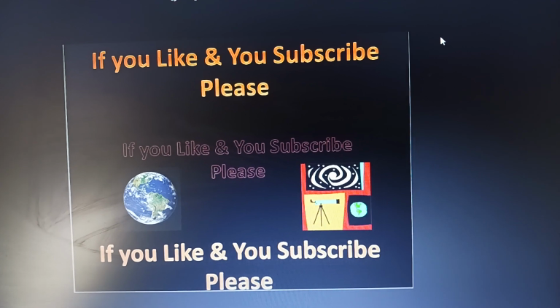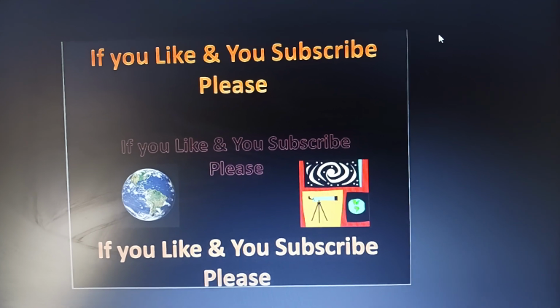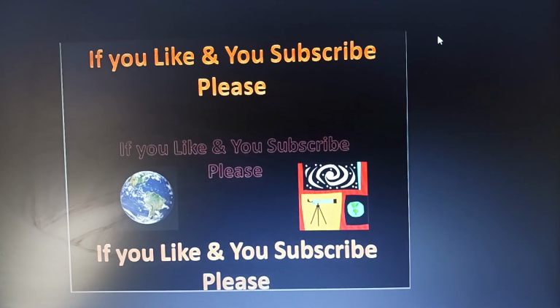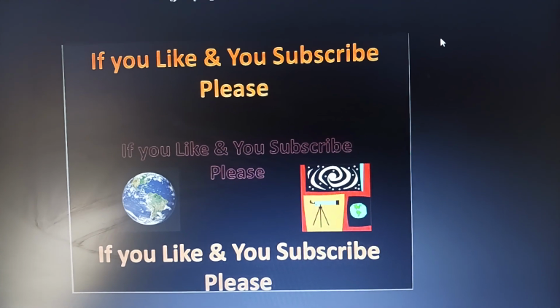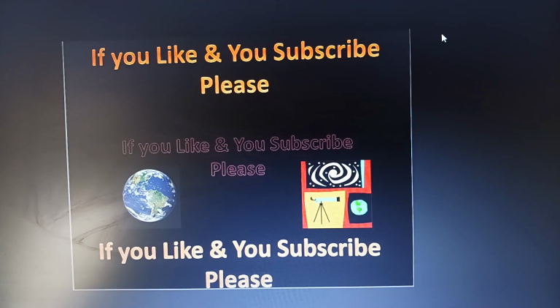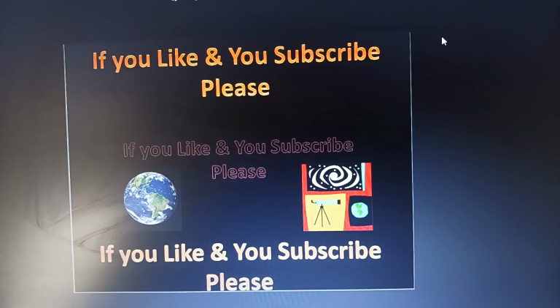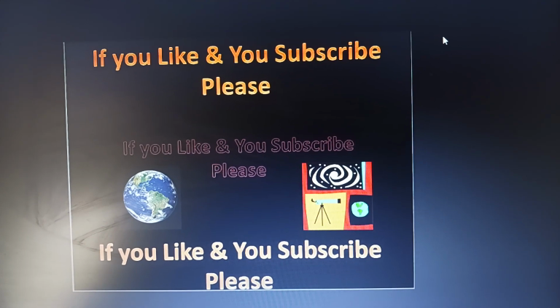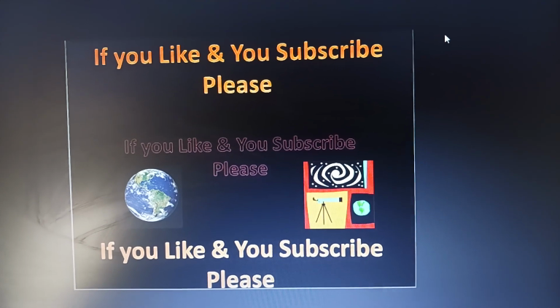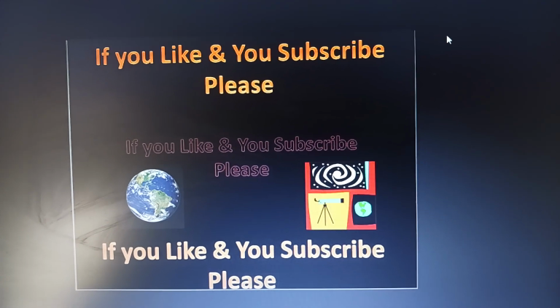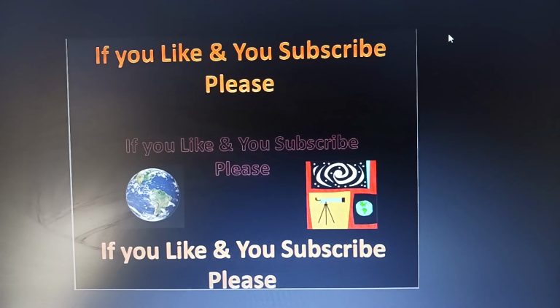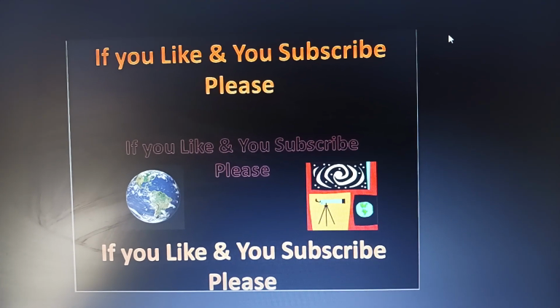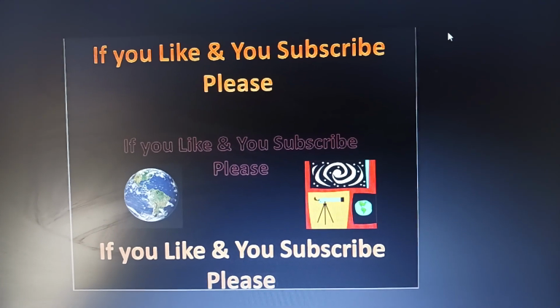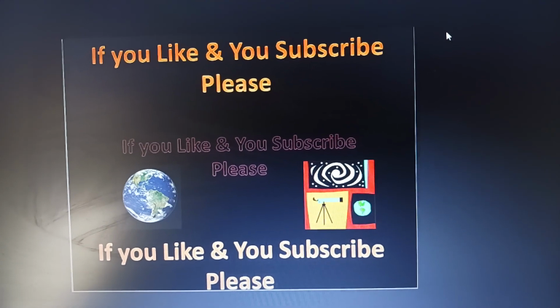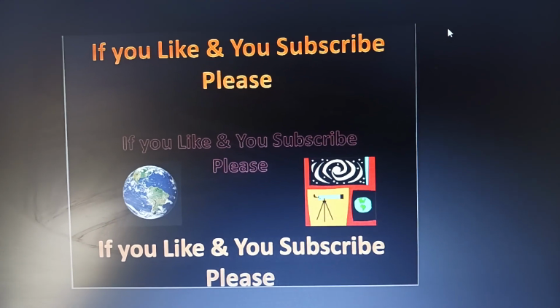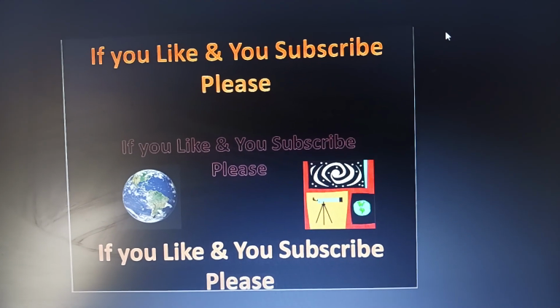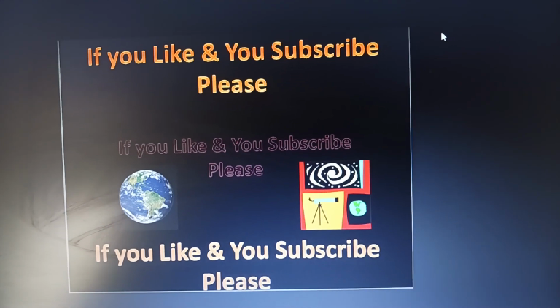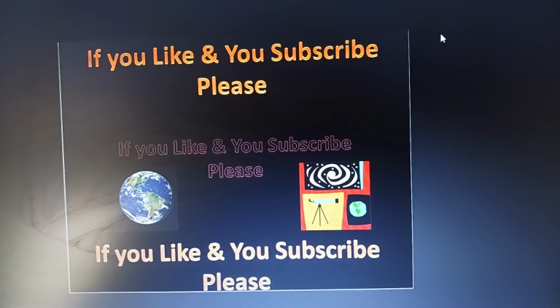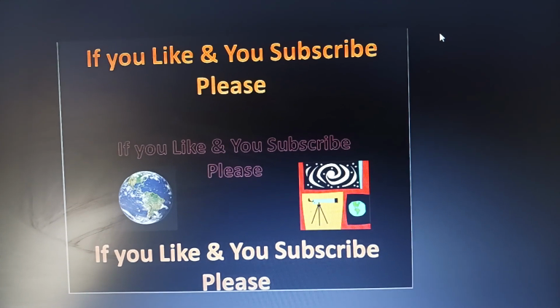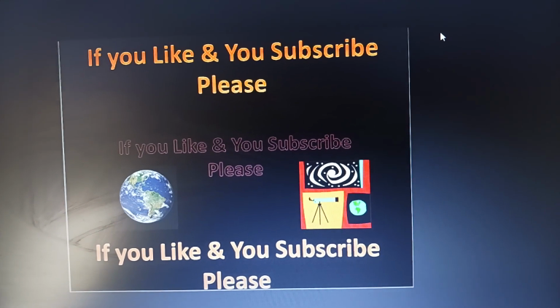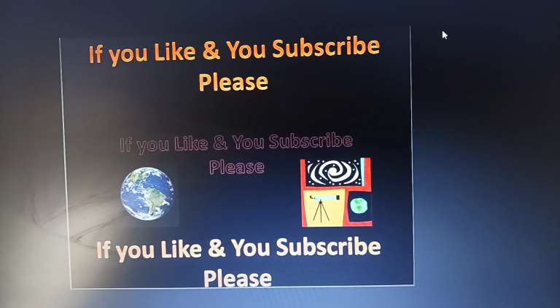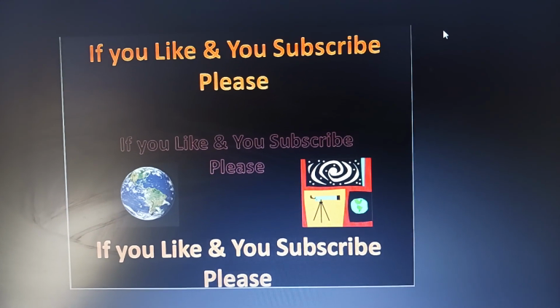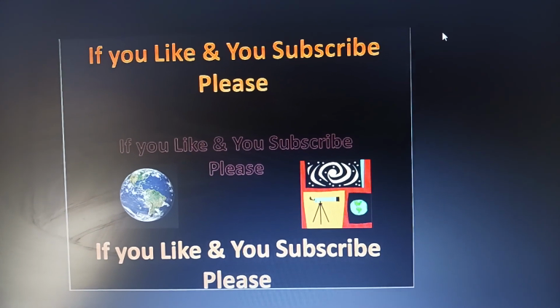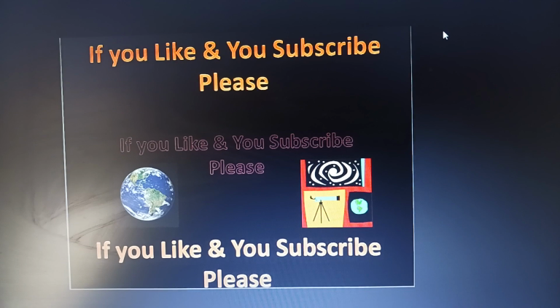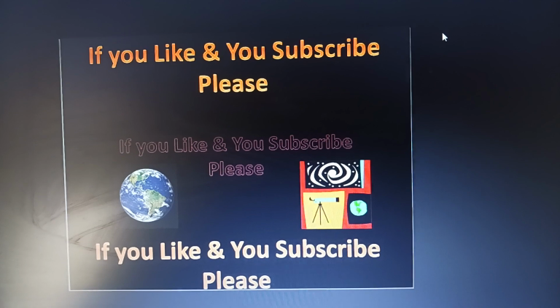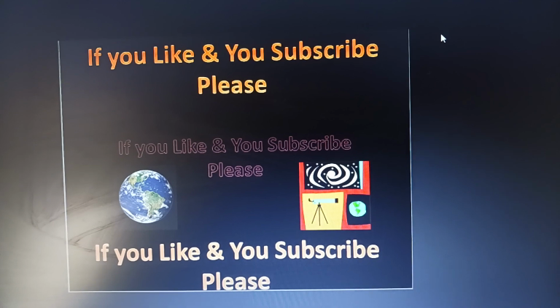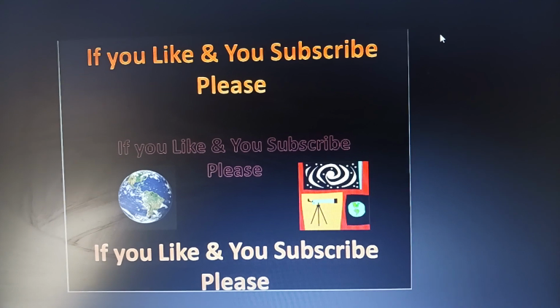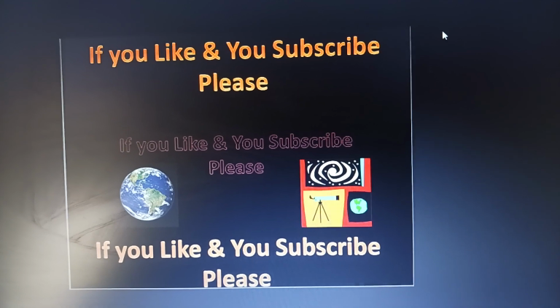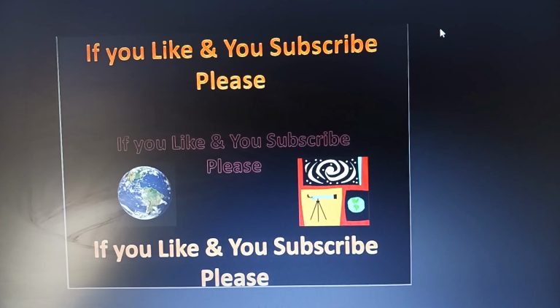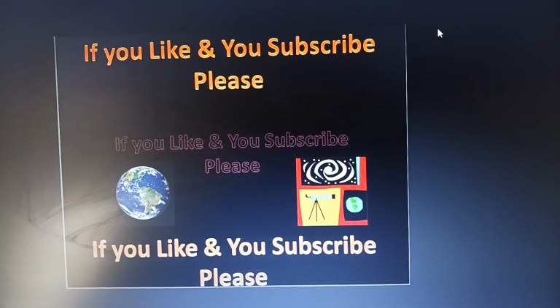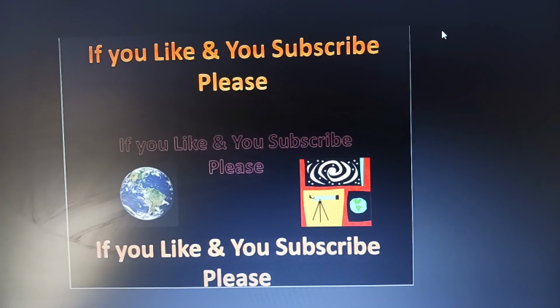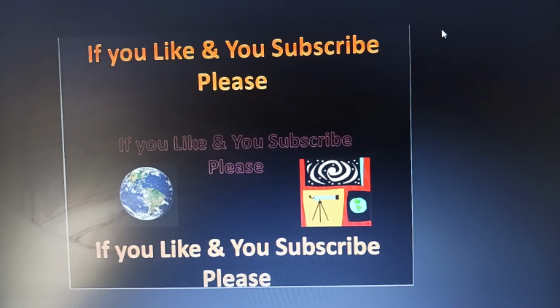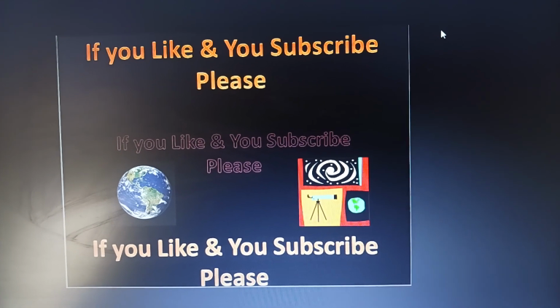Once again, thank you very much. God bless you all. Till next time. Bye.